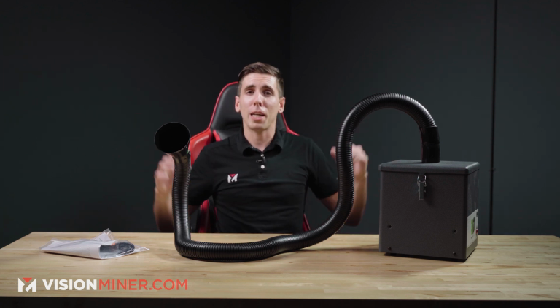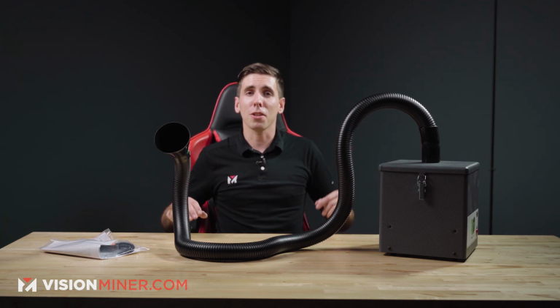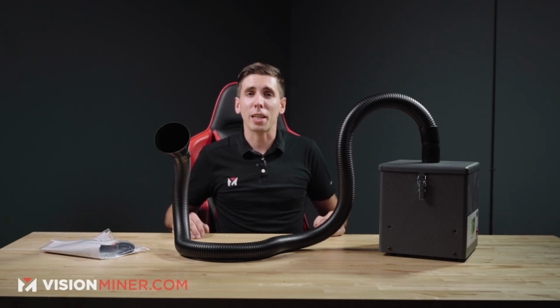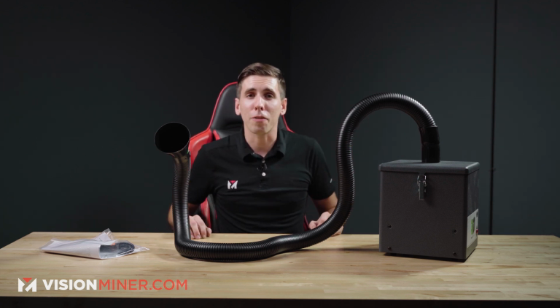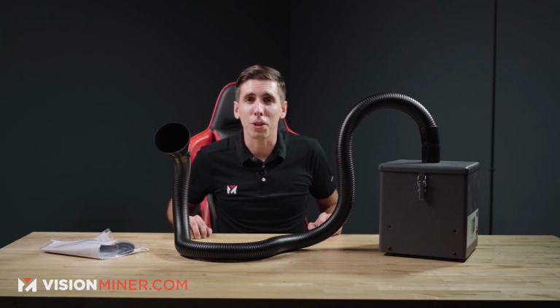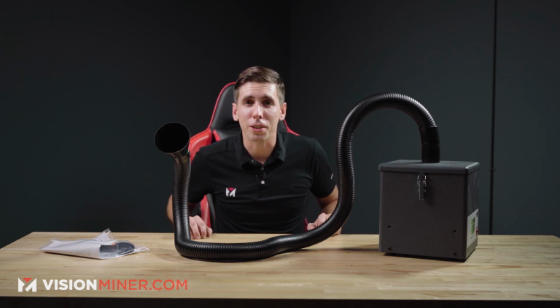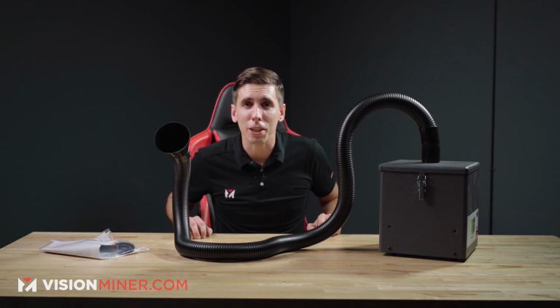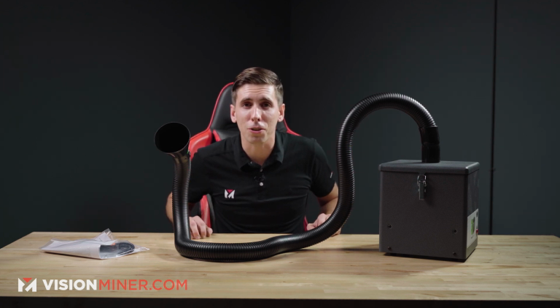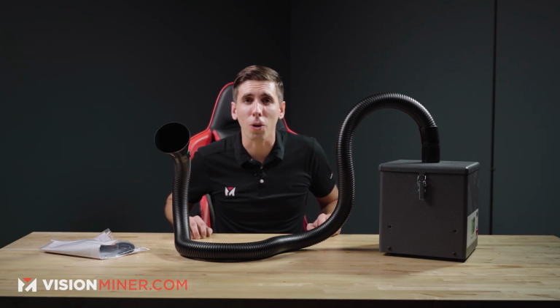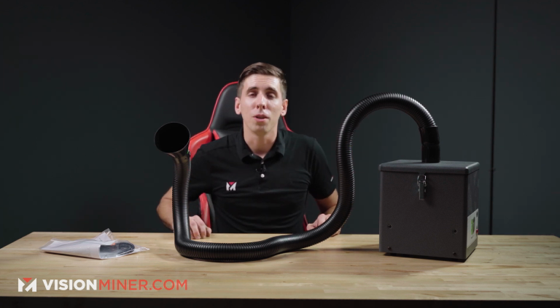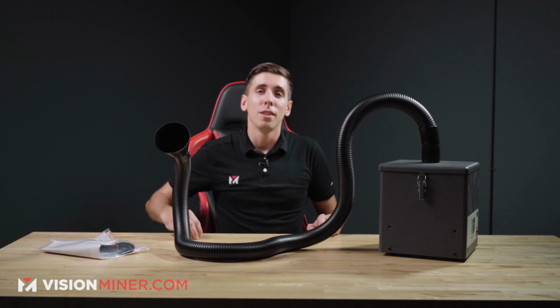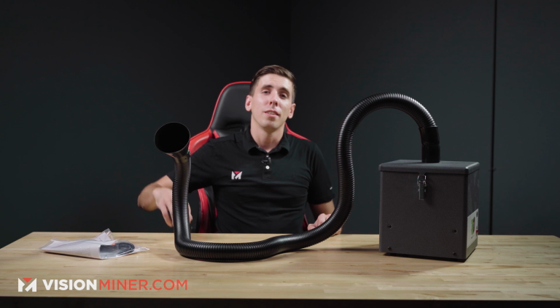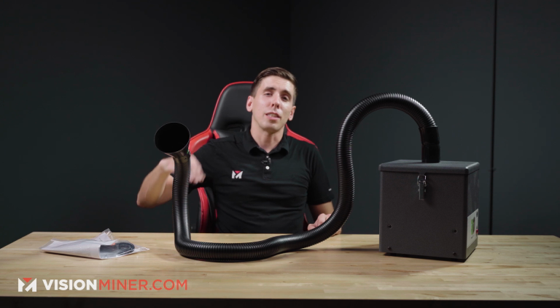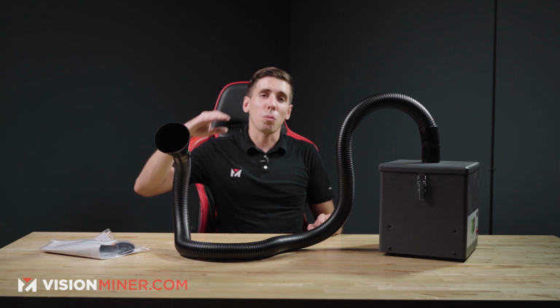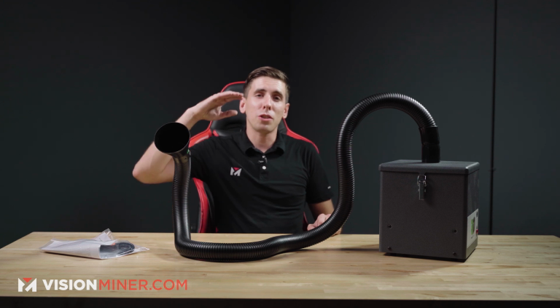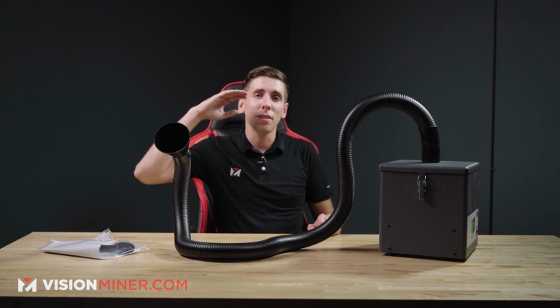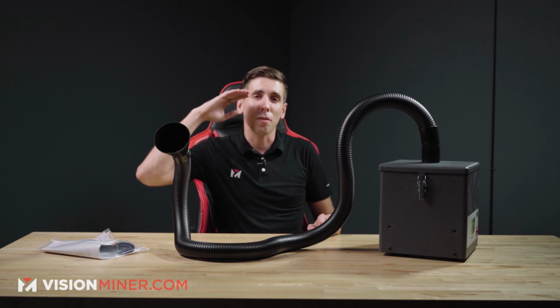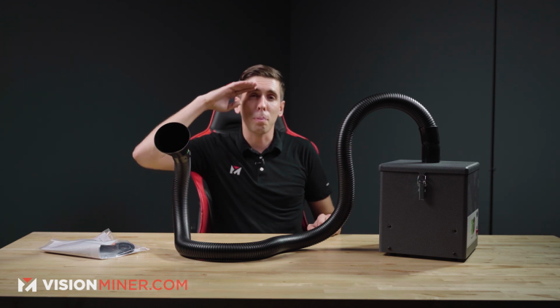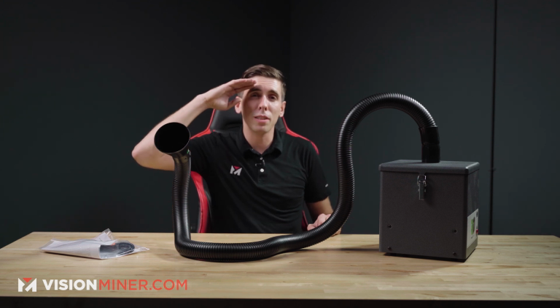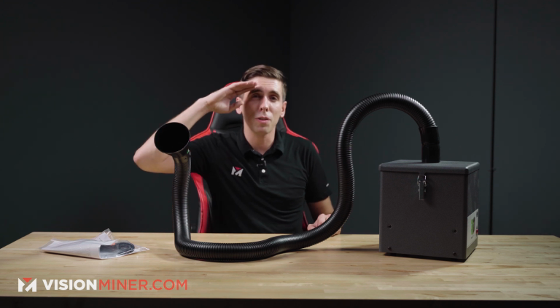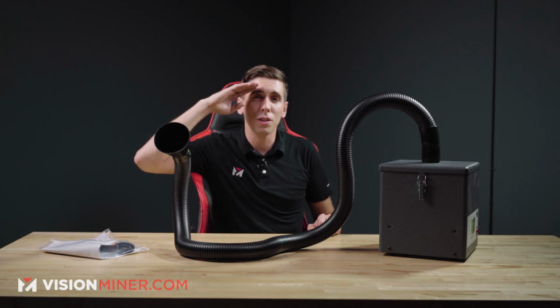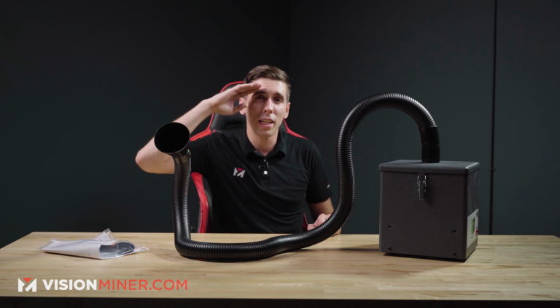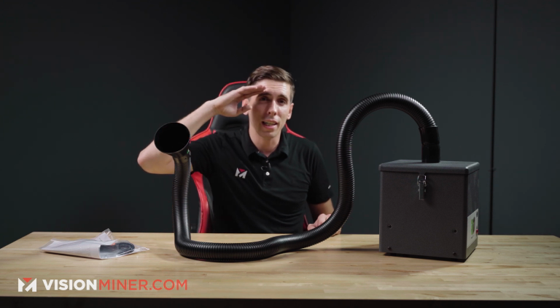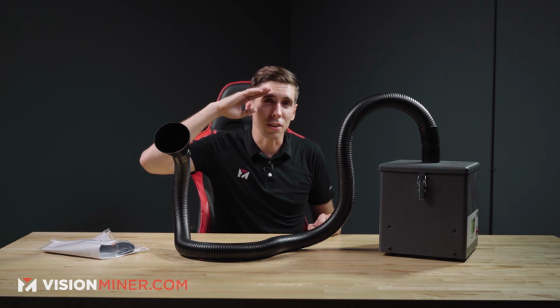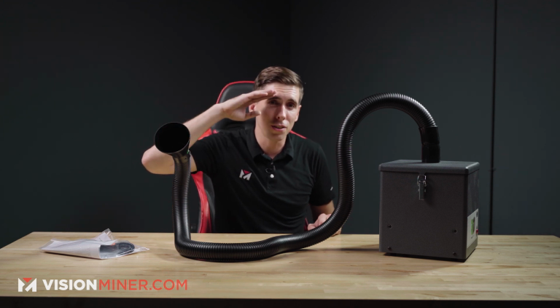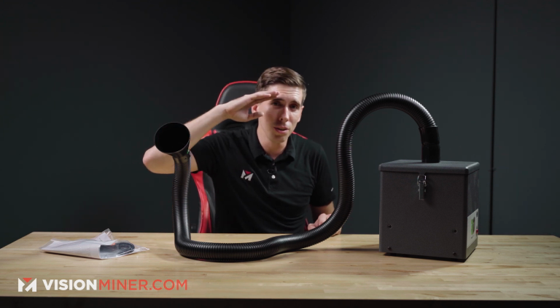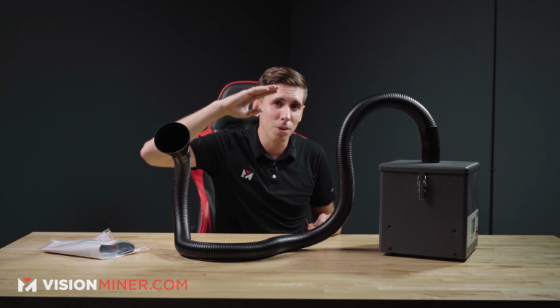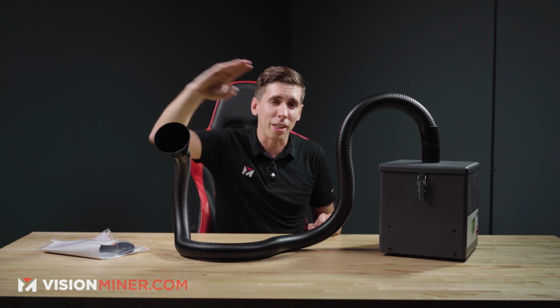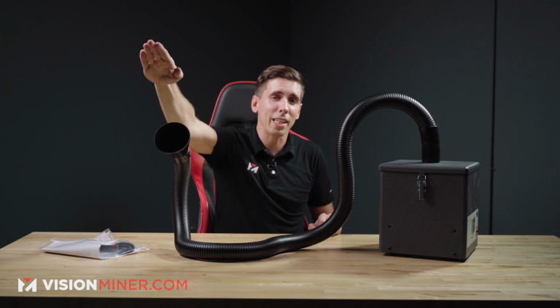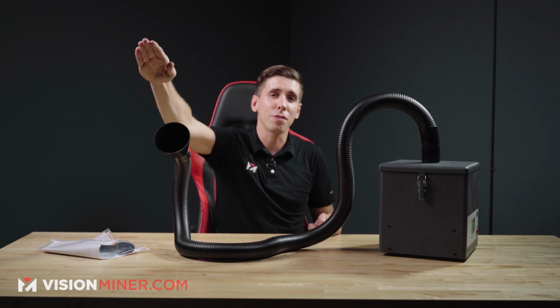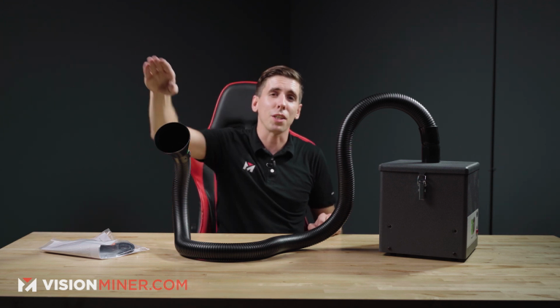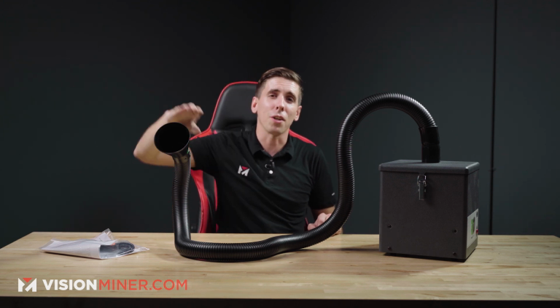That's all I've got for you today. Thanks for watching, have a positive rest of your day, and I'll see you on the next video.